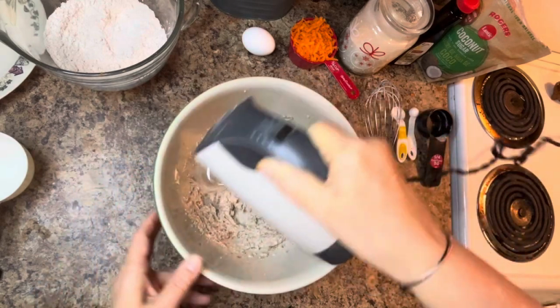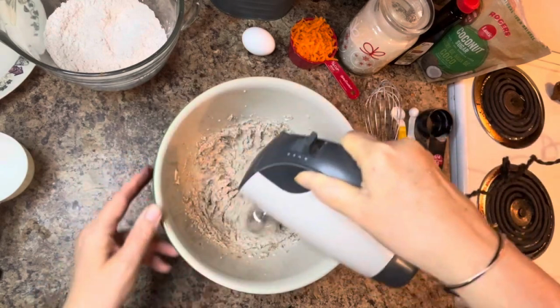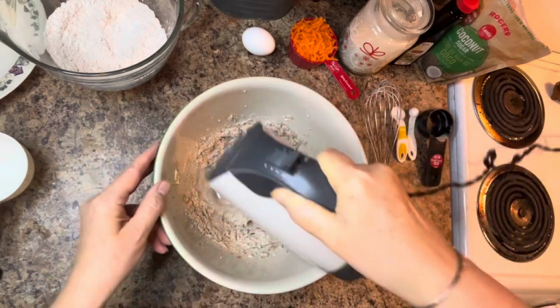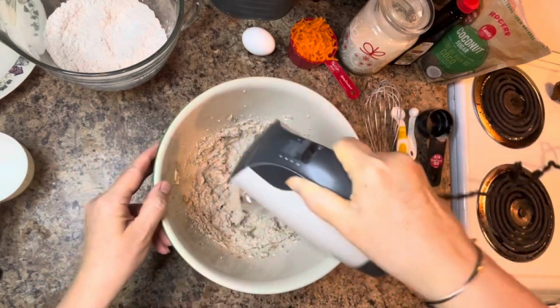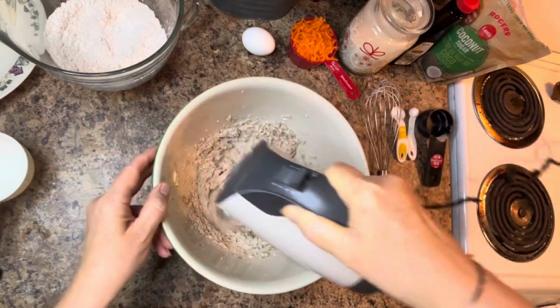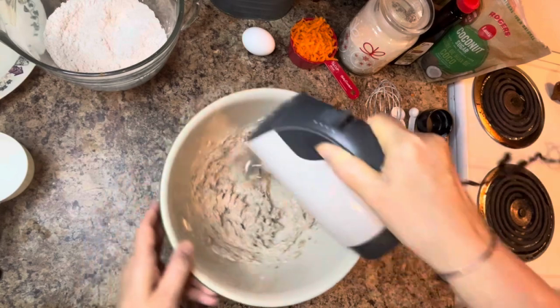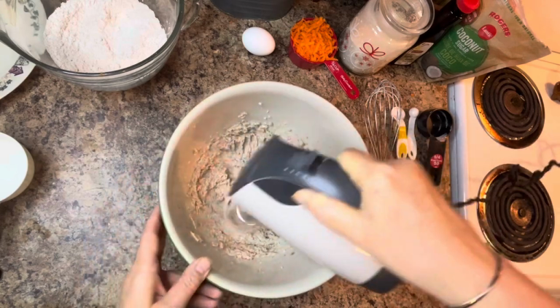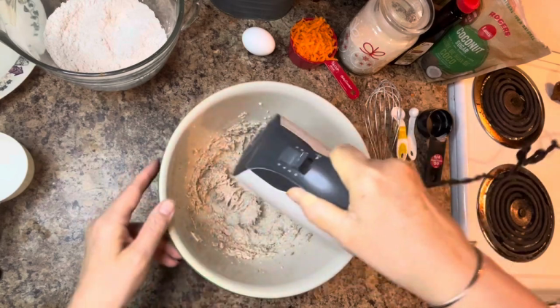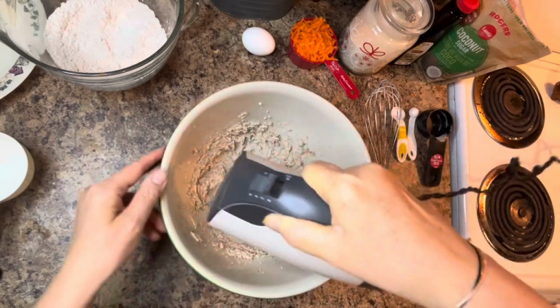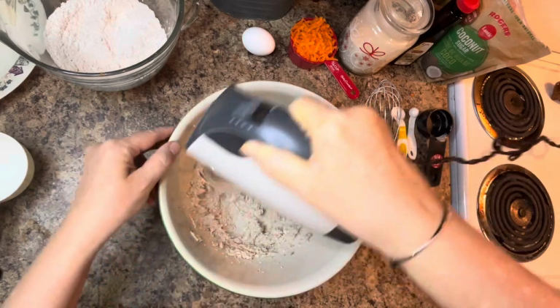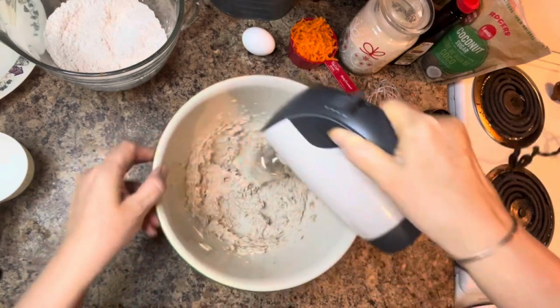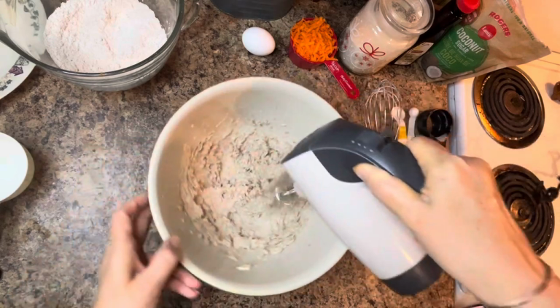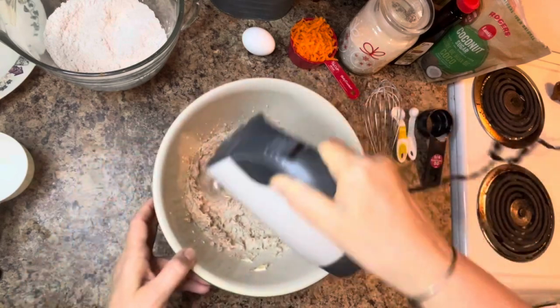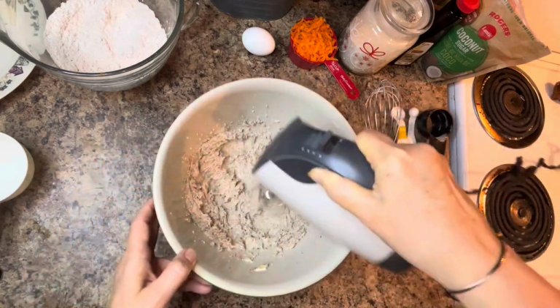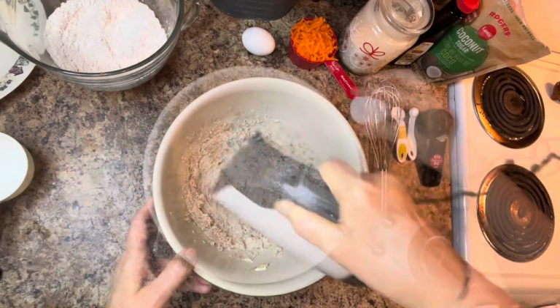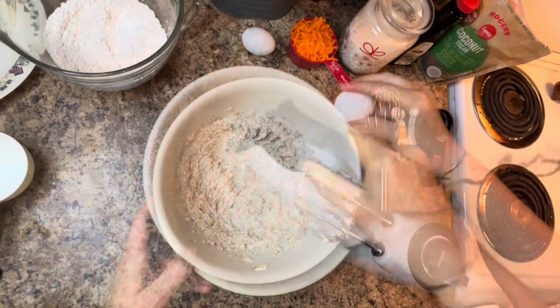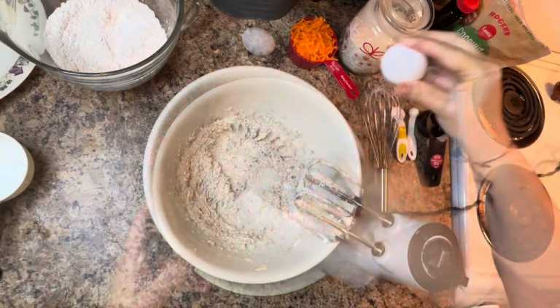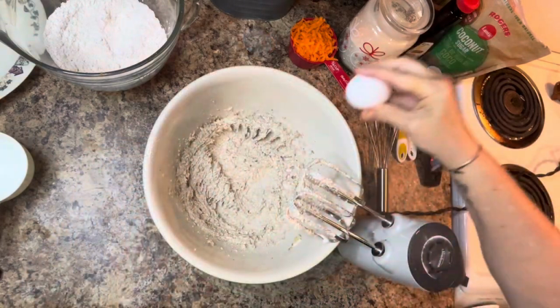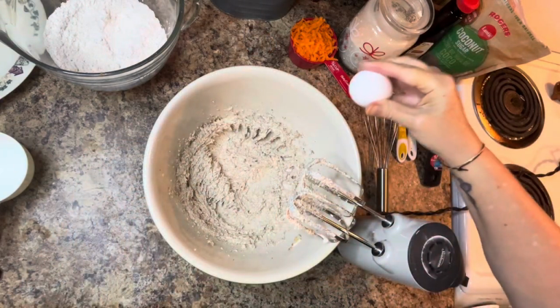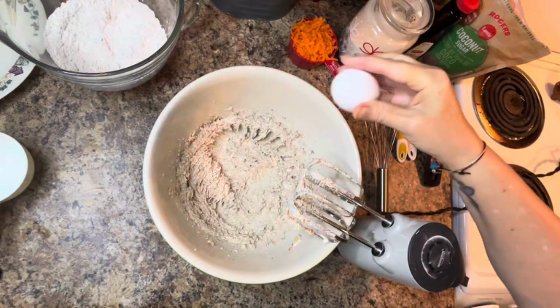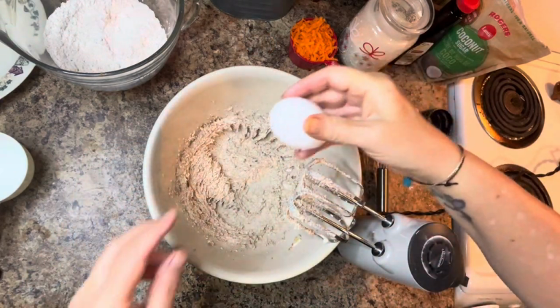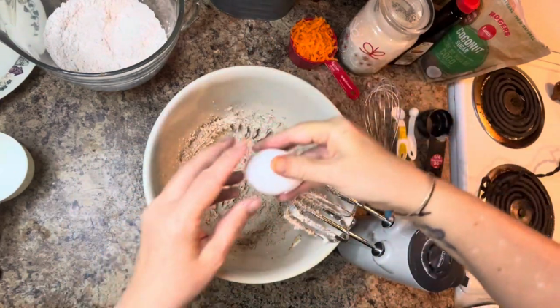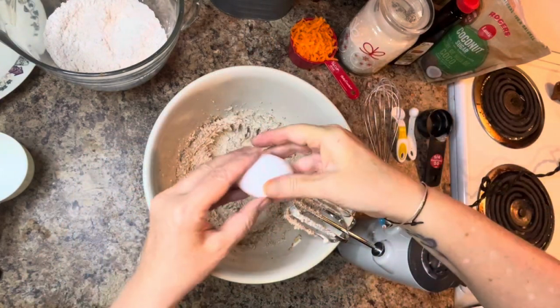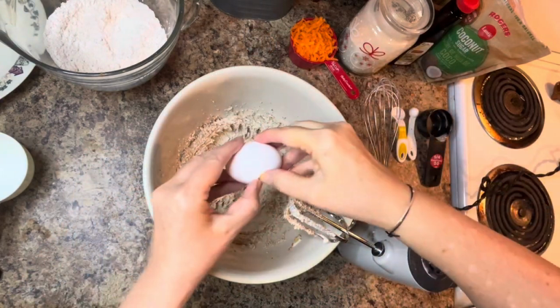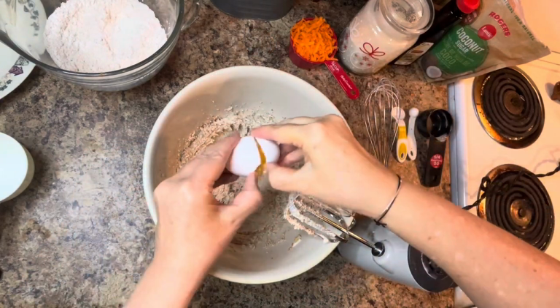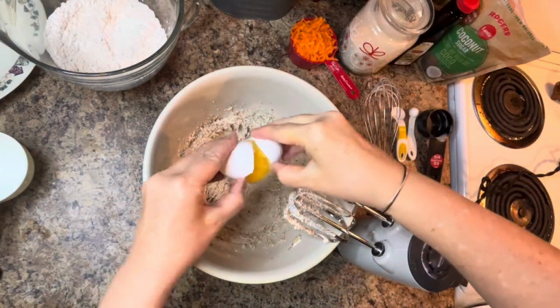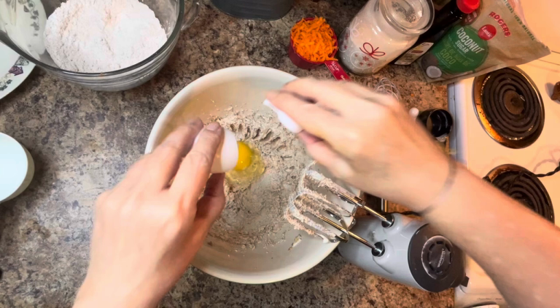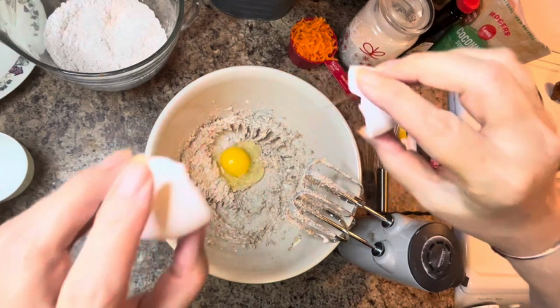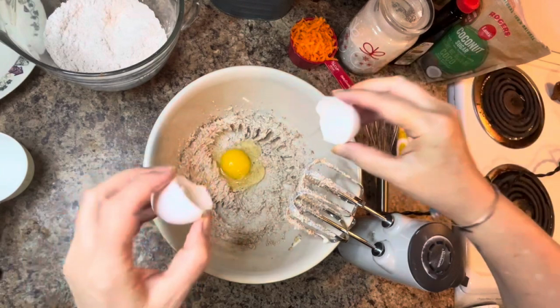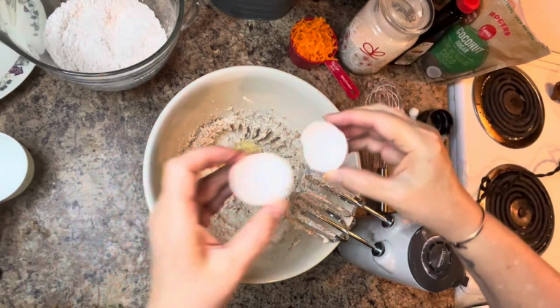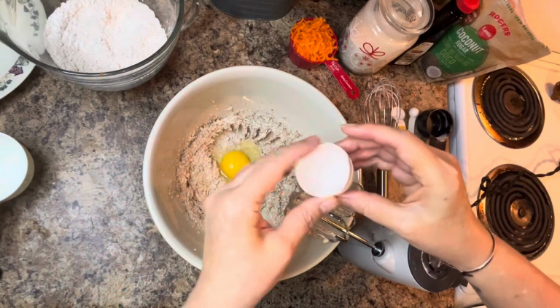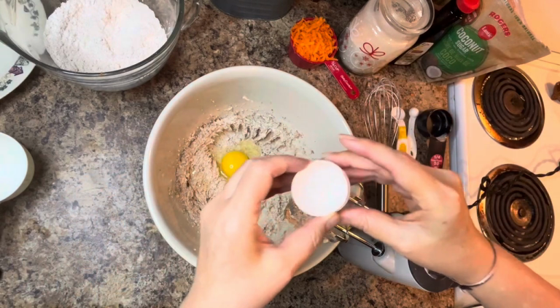Once we've creamed our butter and sugar, add in one large egg and a teaspoon of vanilla and combine well.